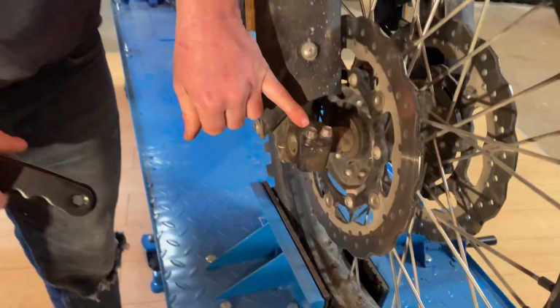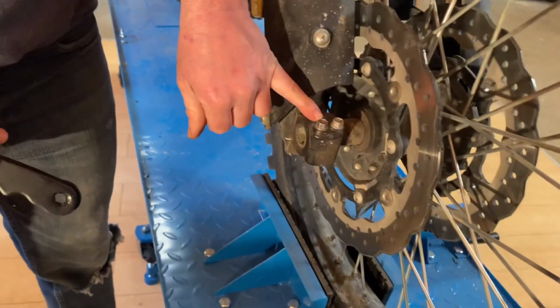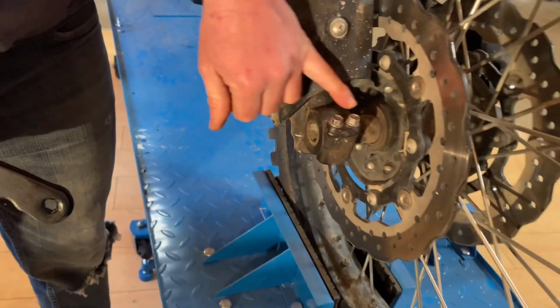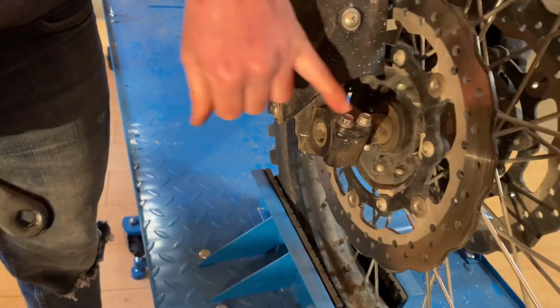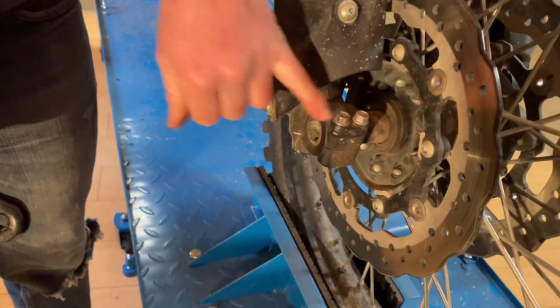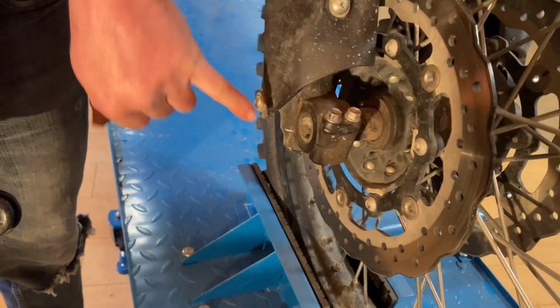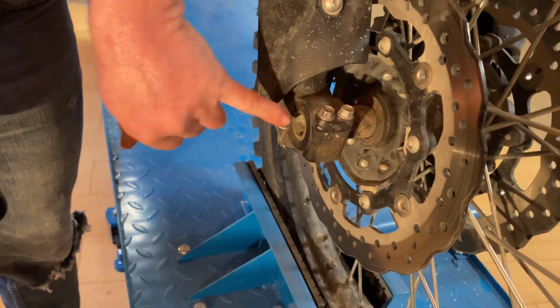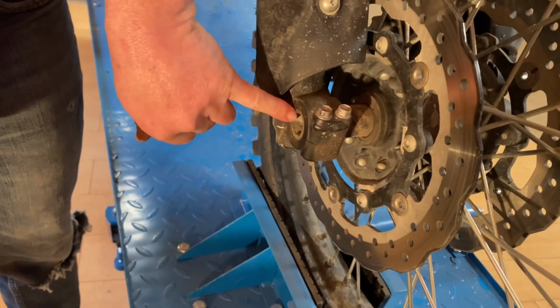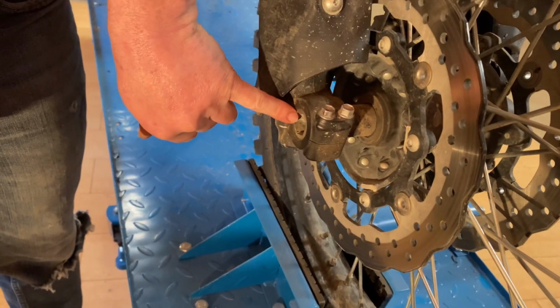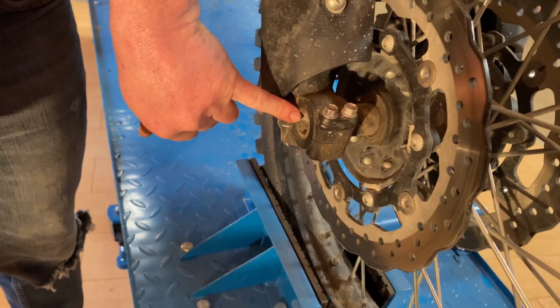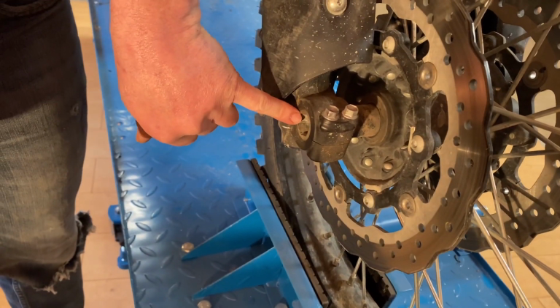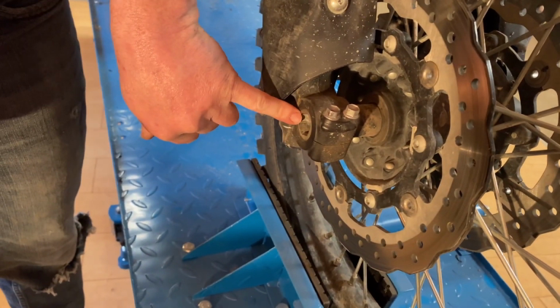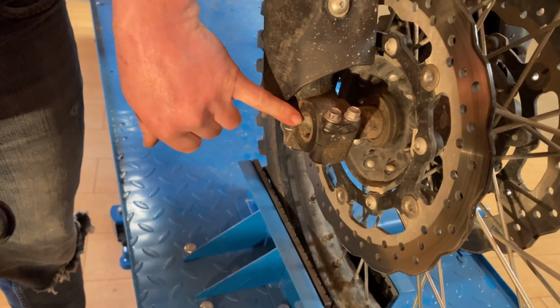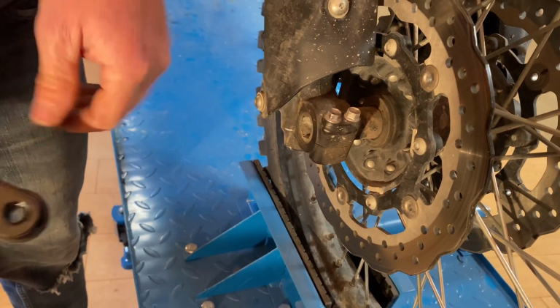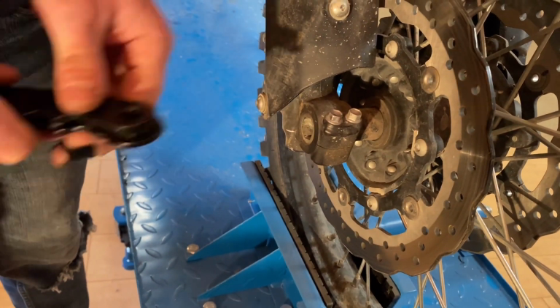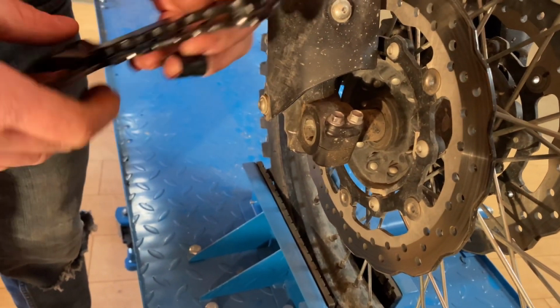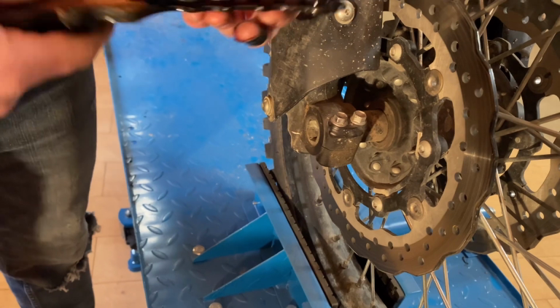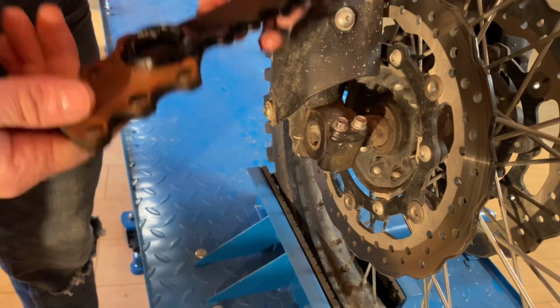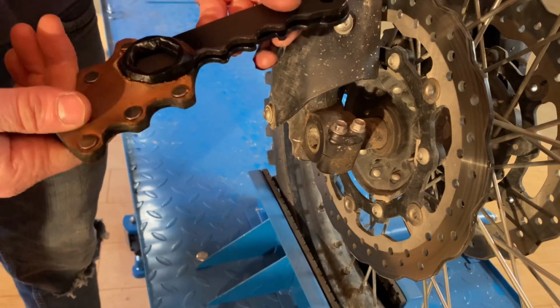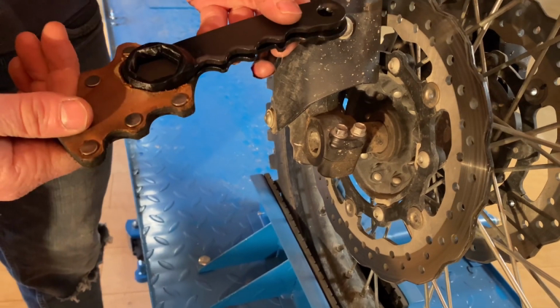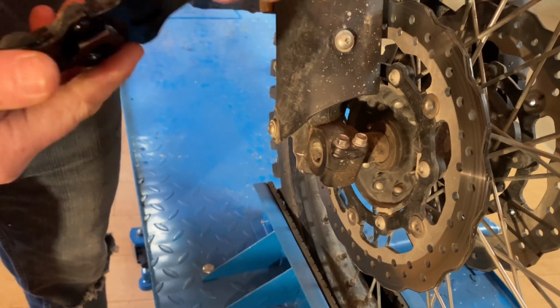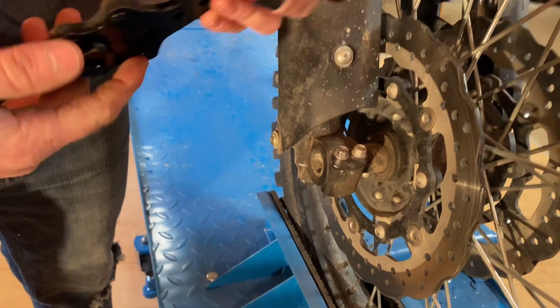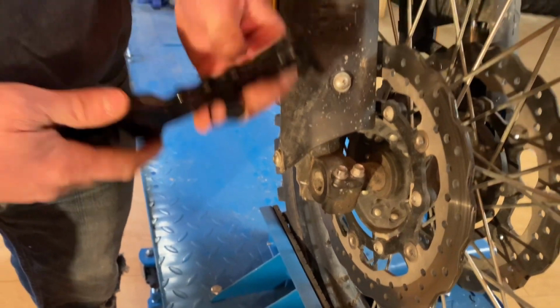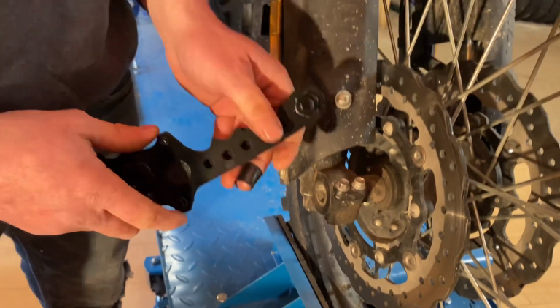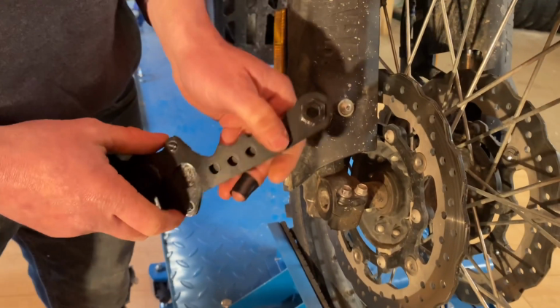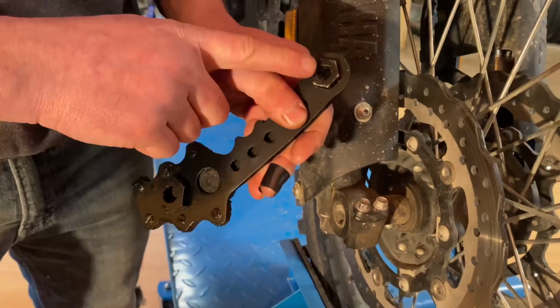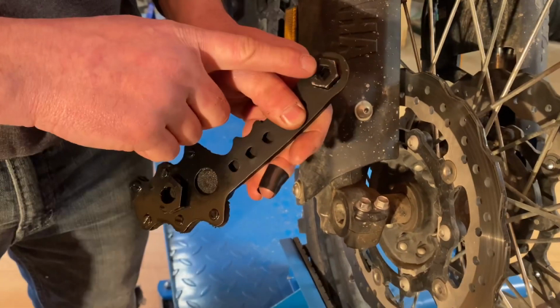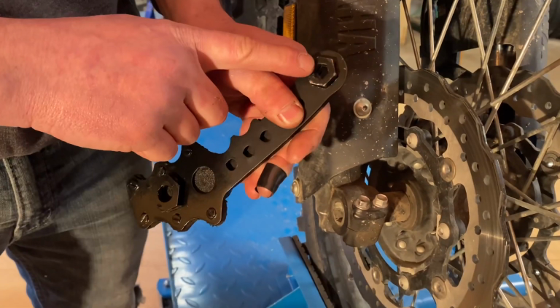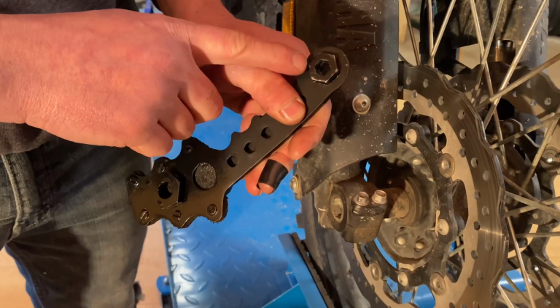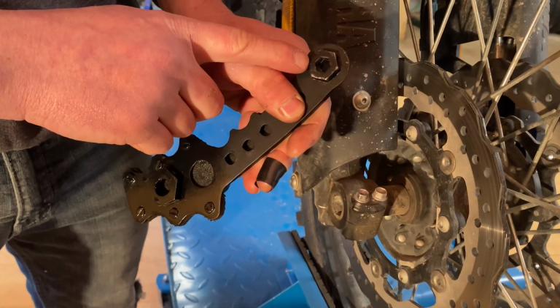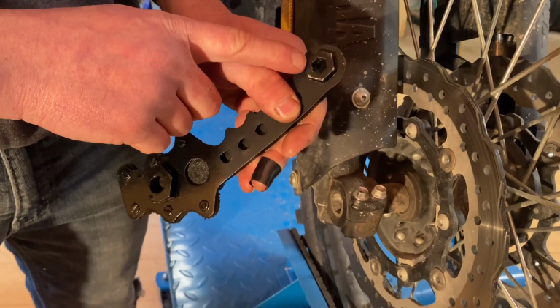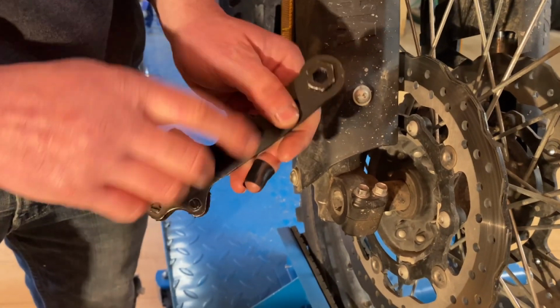On the front of the bike we've got two 10mm pinch bolts and a 19mm allen for the axle. The knife has those built in — you've got your 10mm and your 19mm.